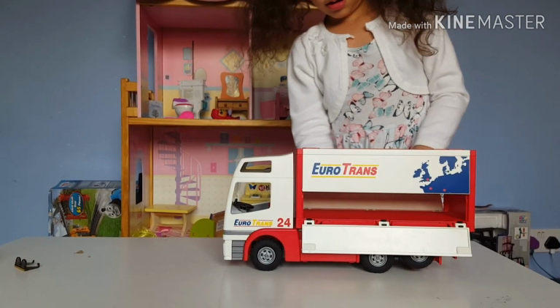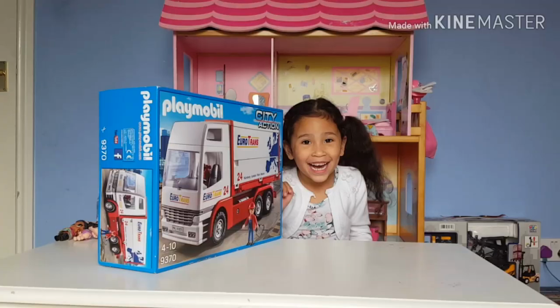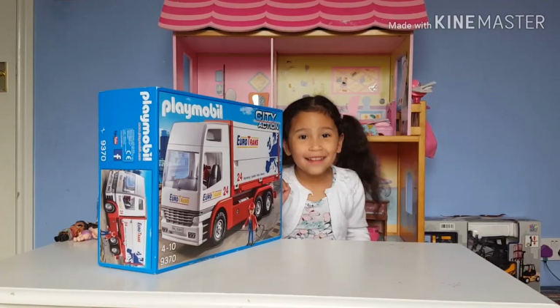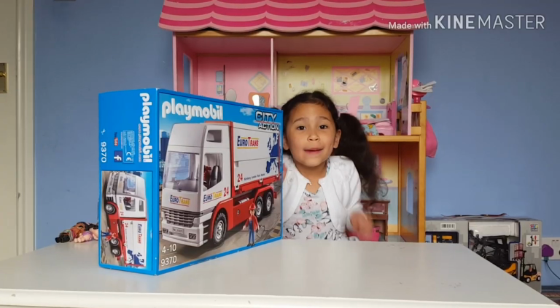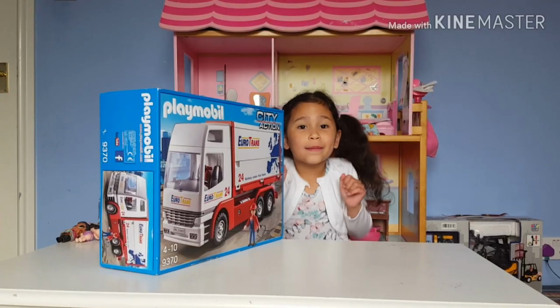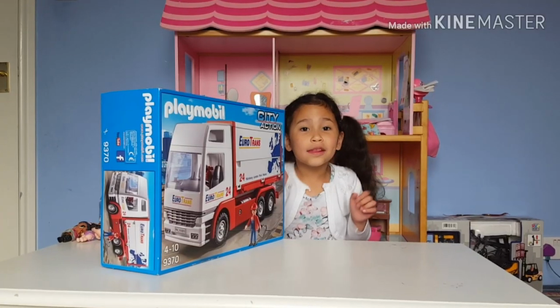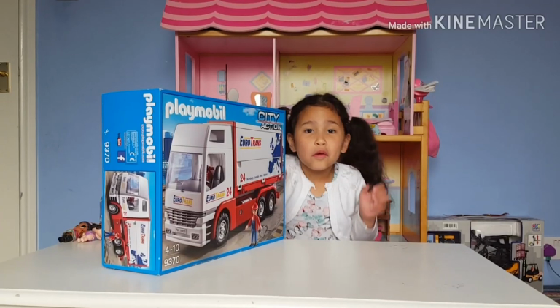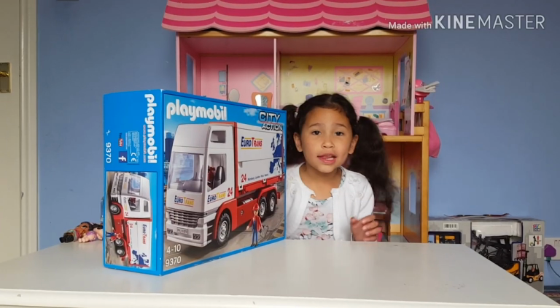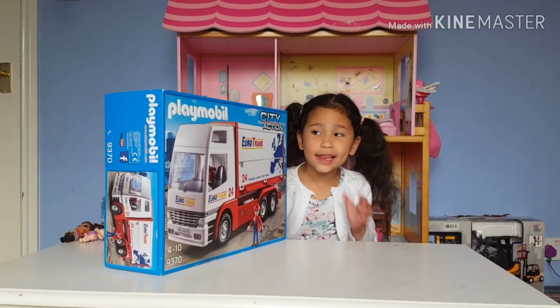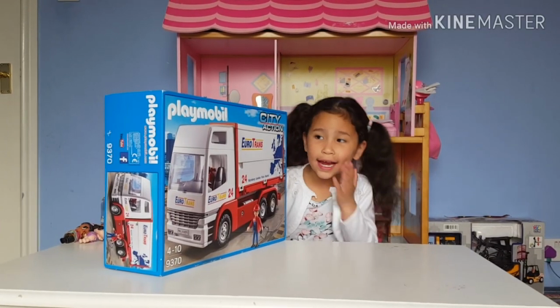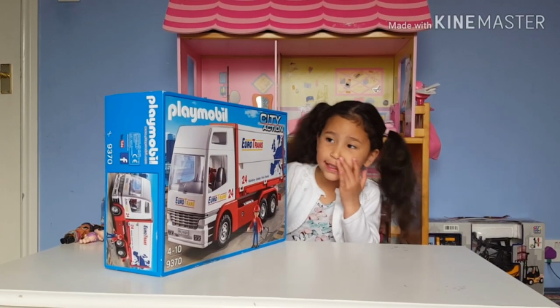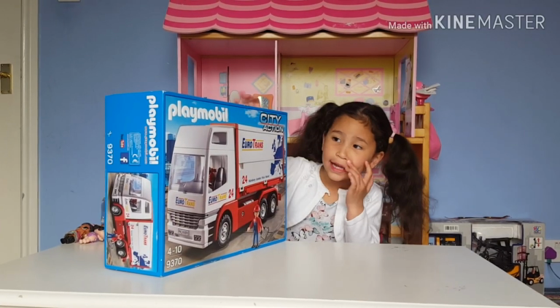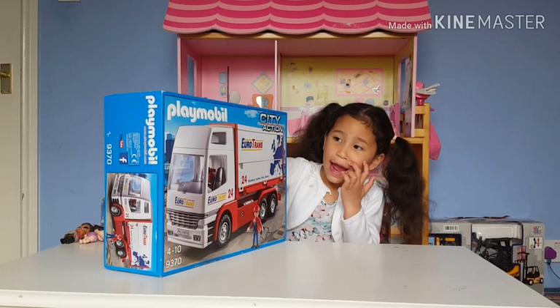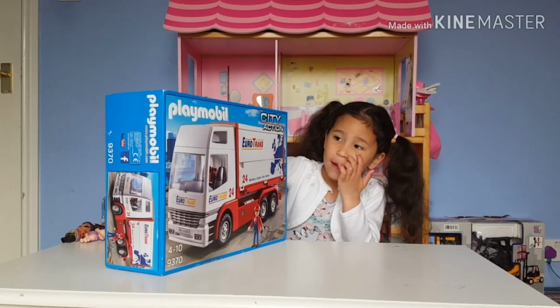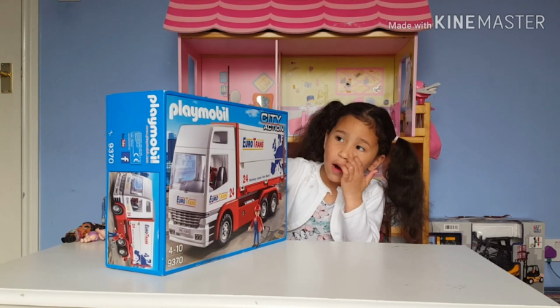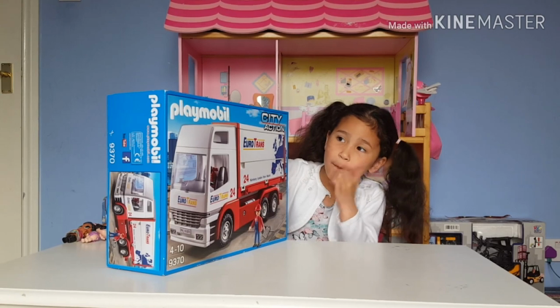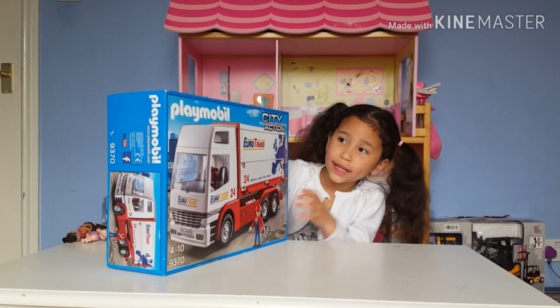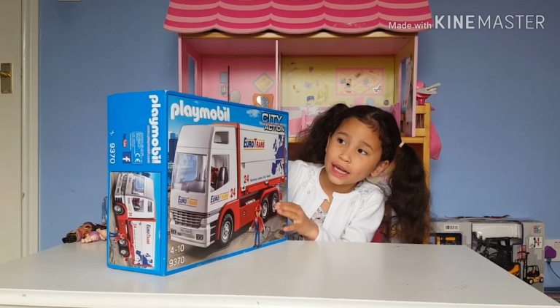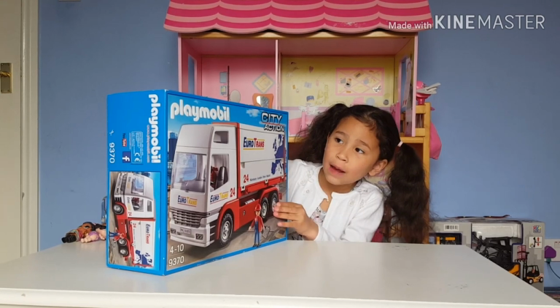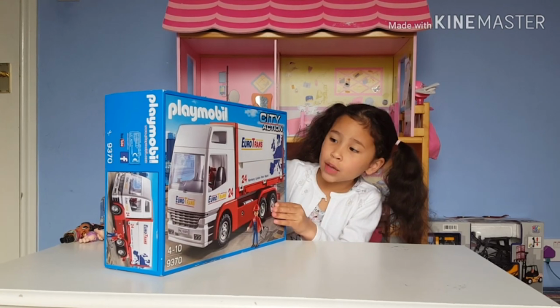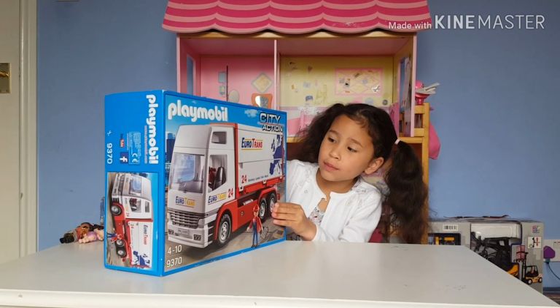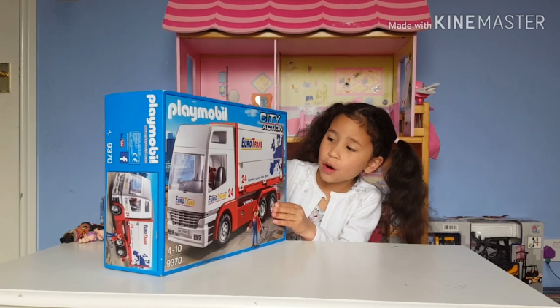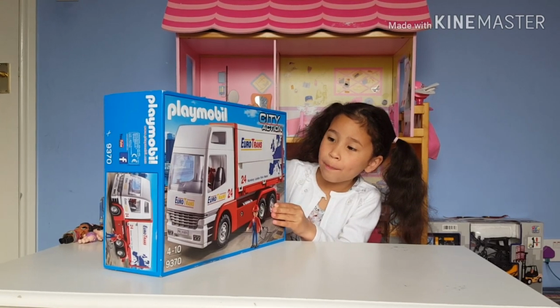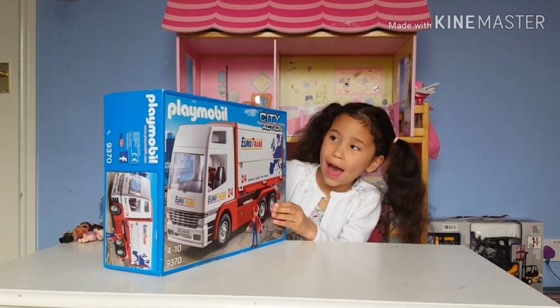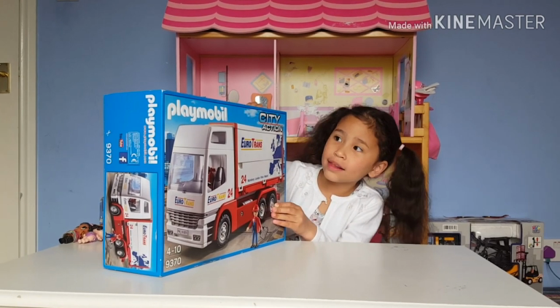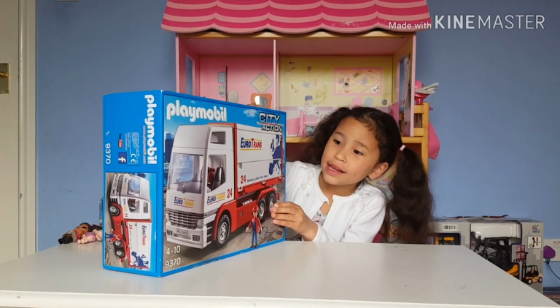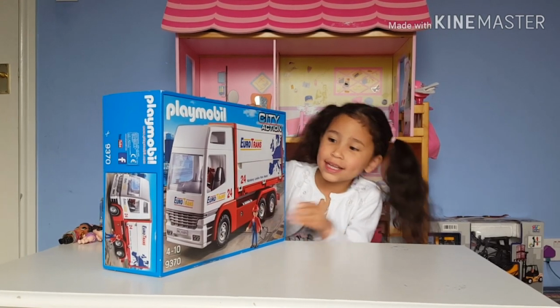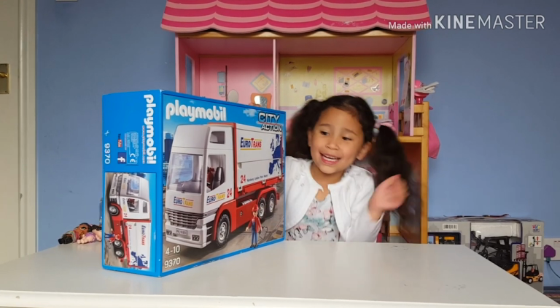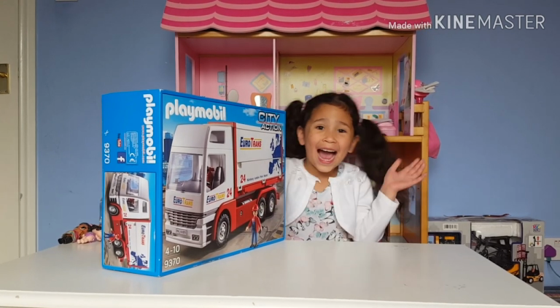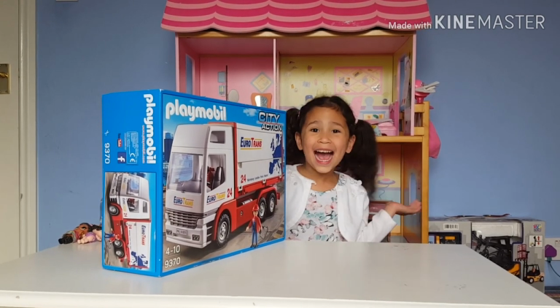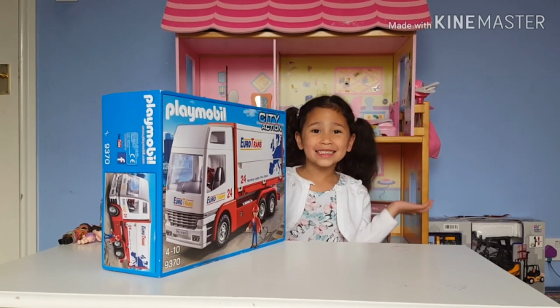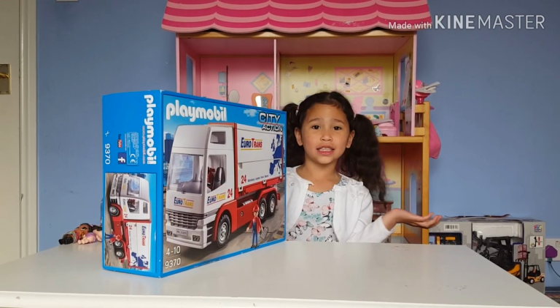I'm so excited! I'm opening Play-roll Bell for the action!